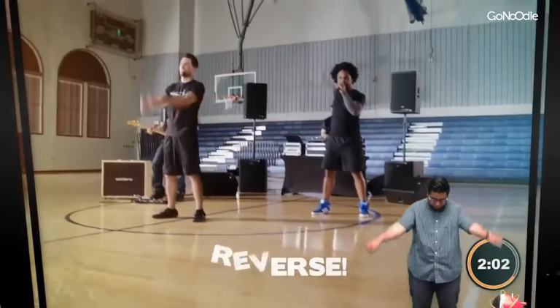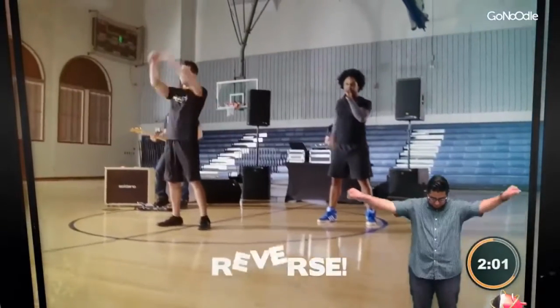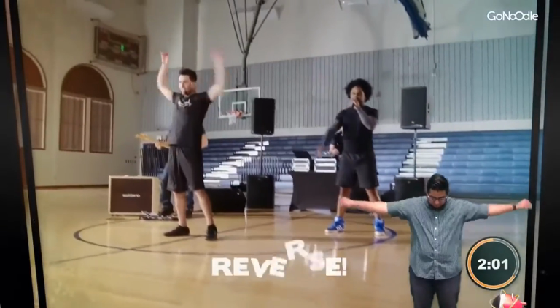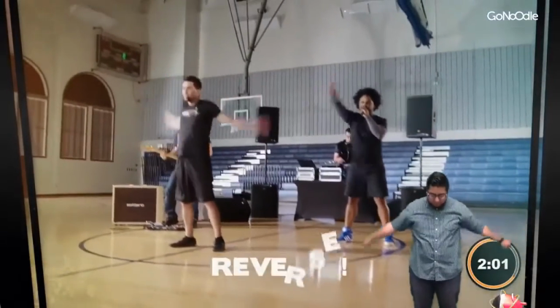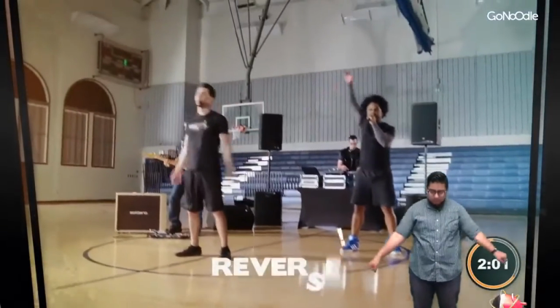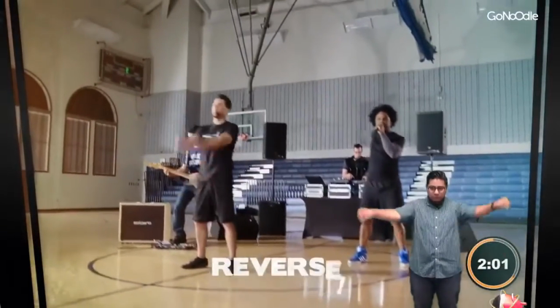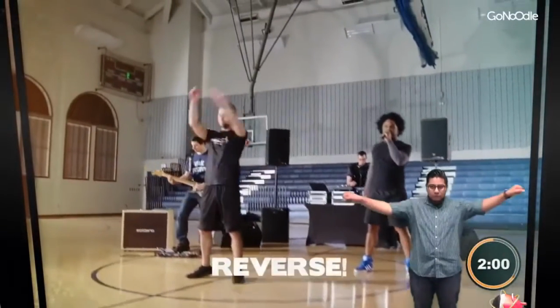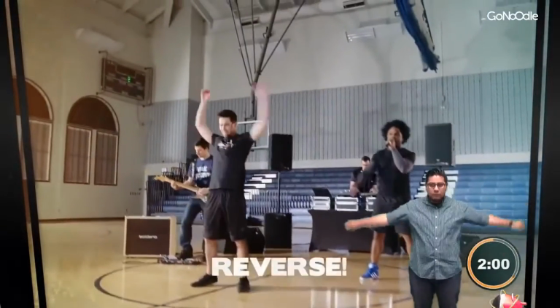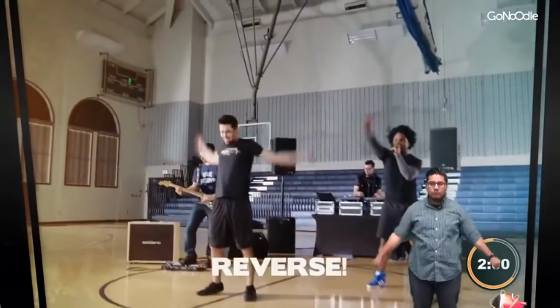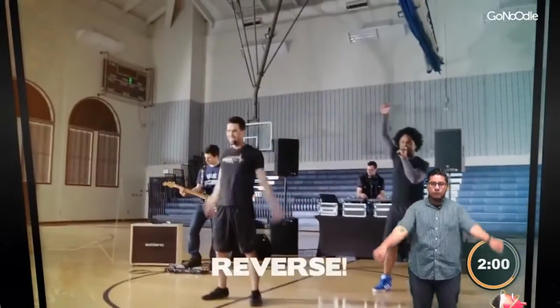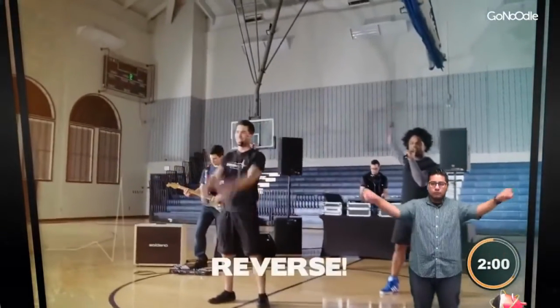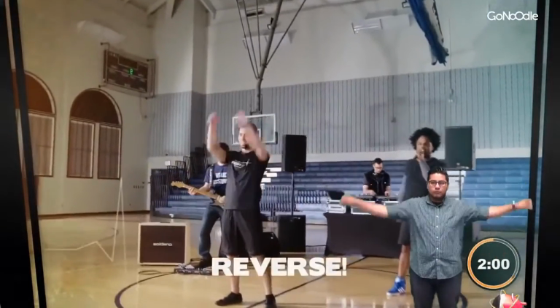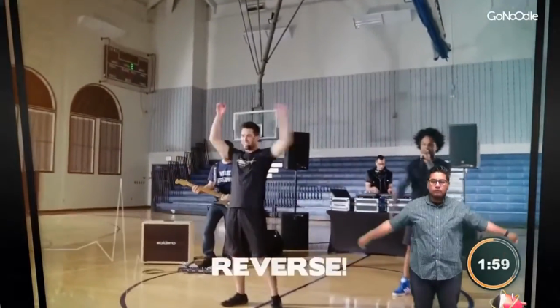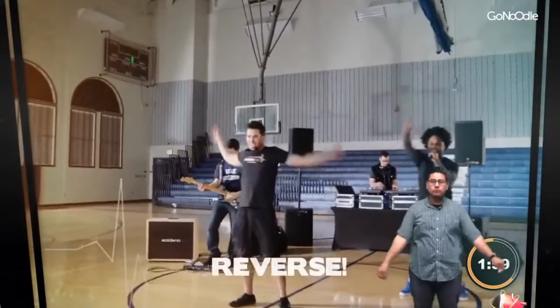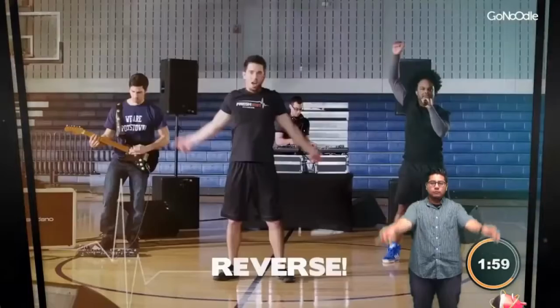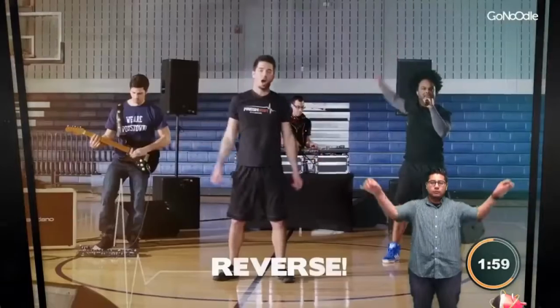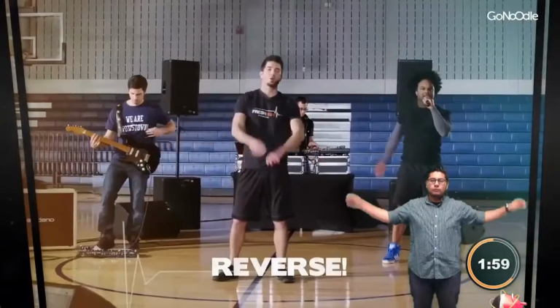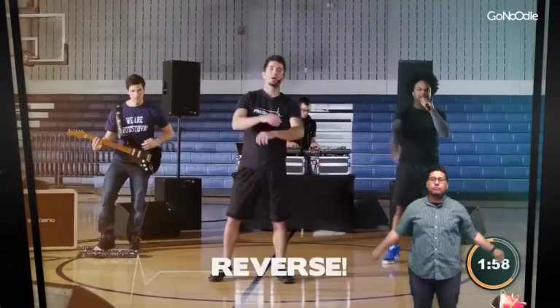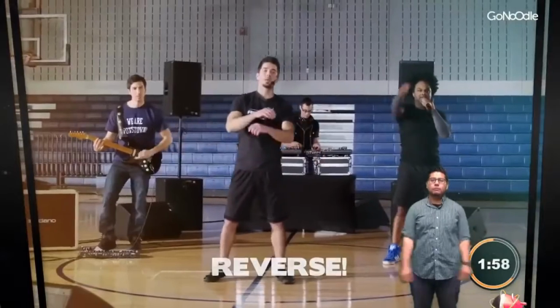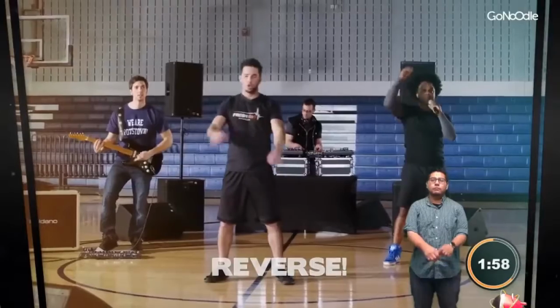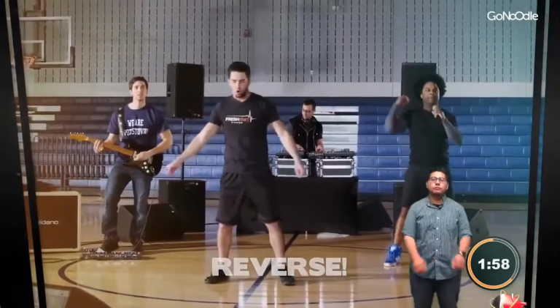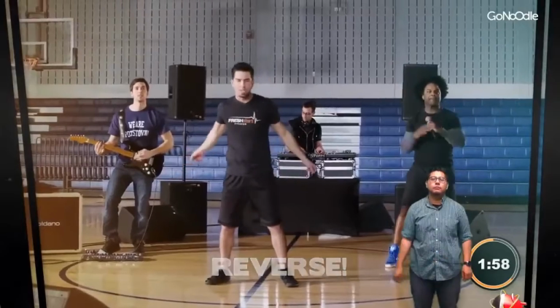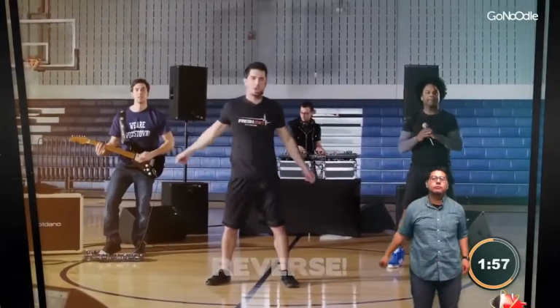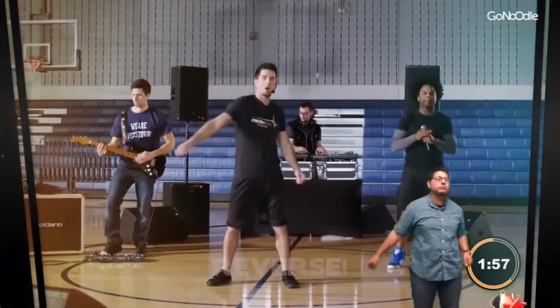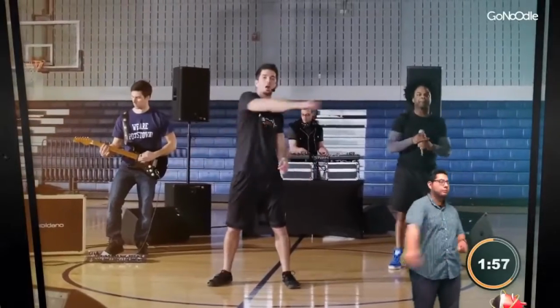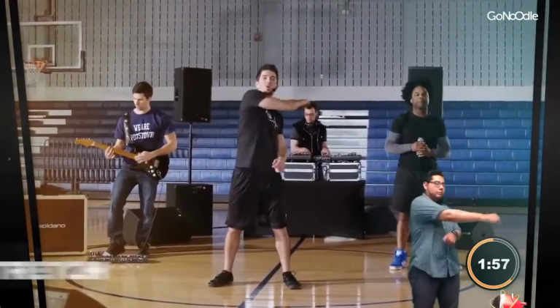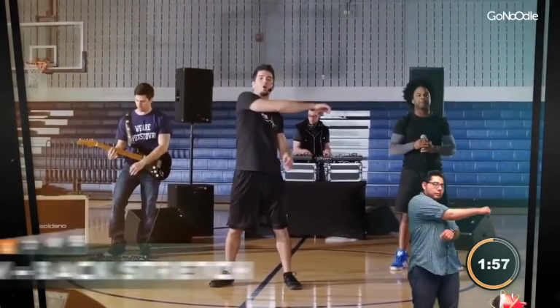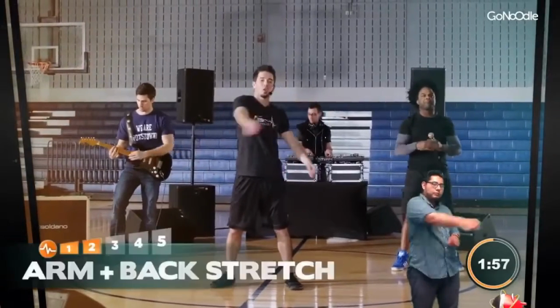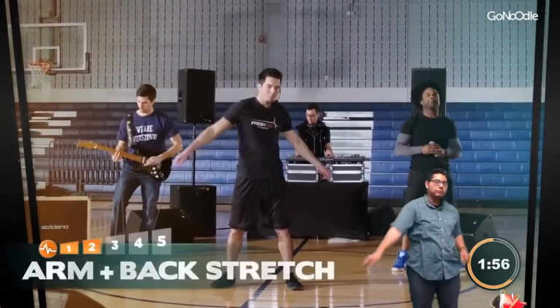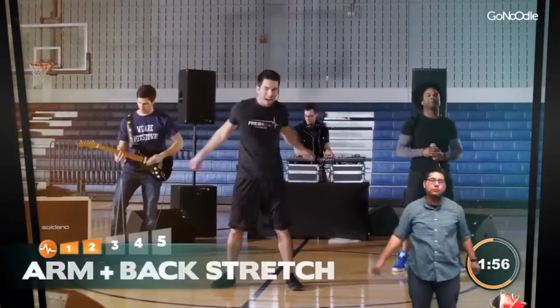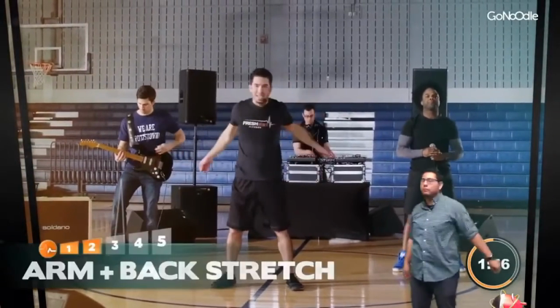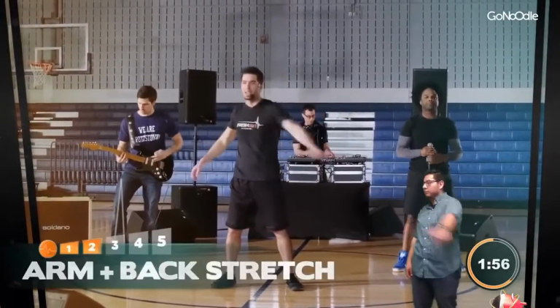Get a good stretch. Alright, we're going to cross our arms over our body.